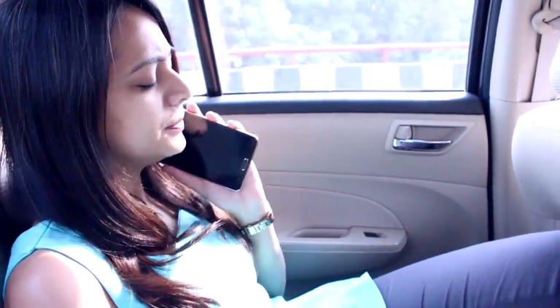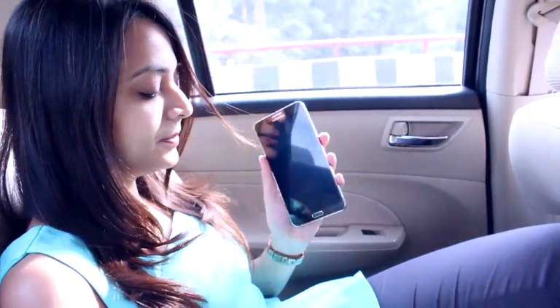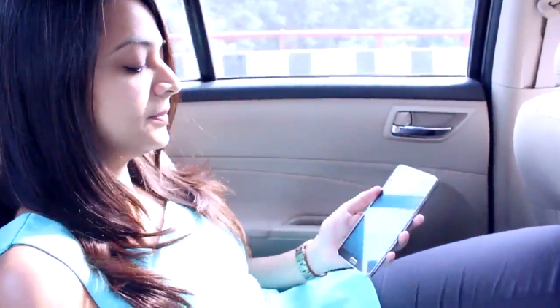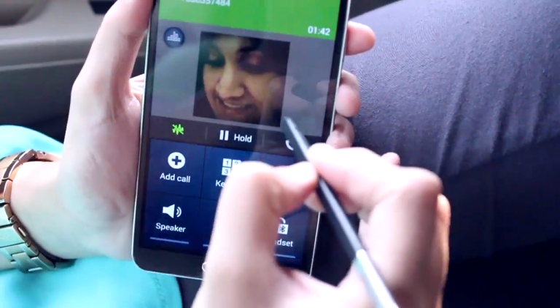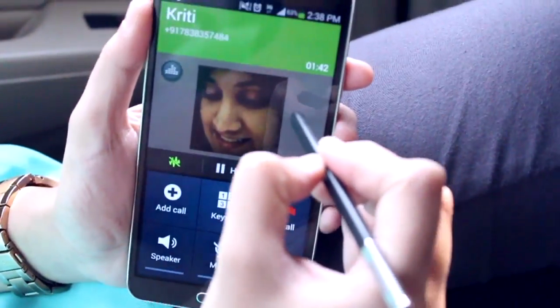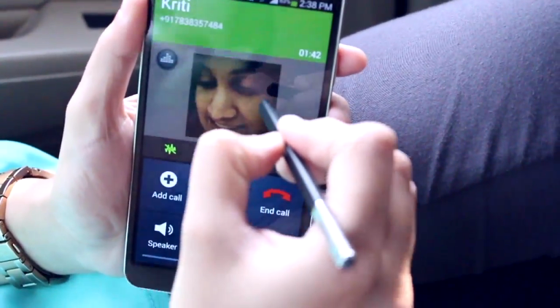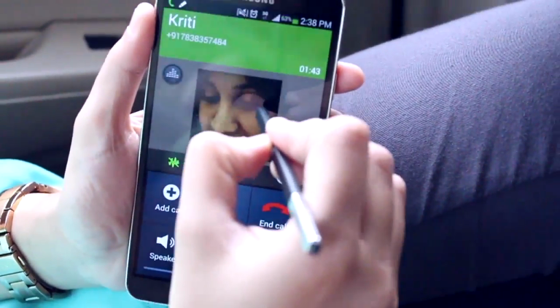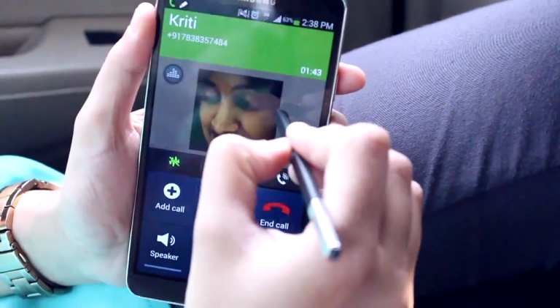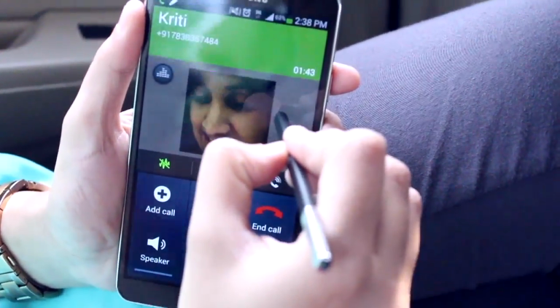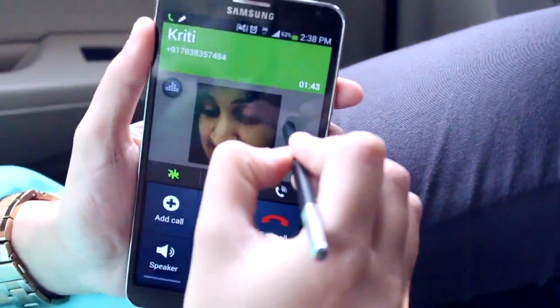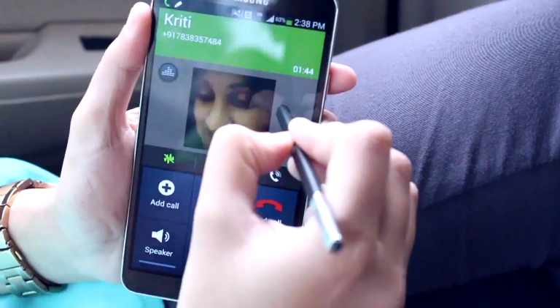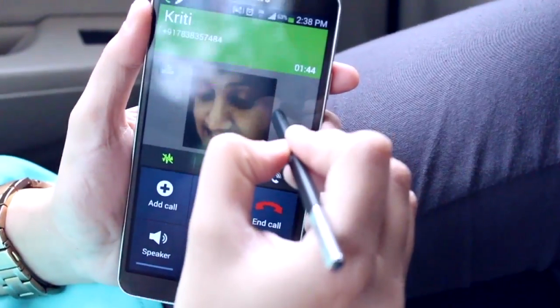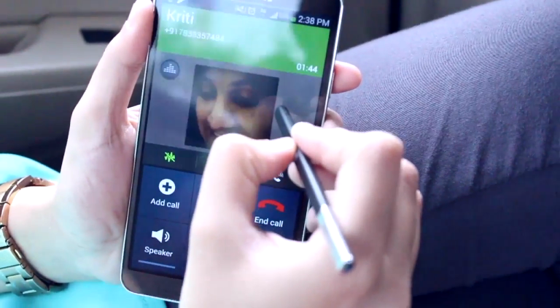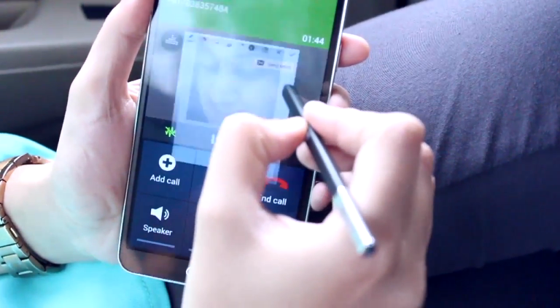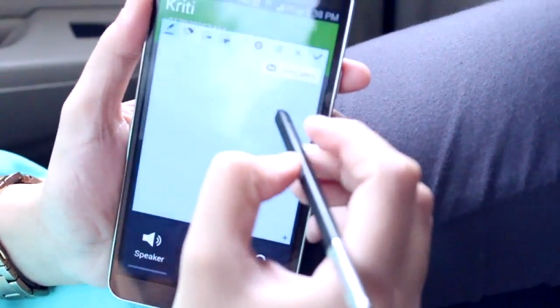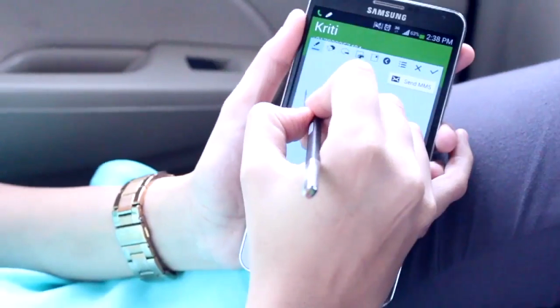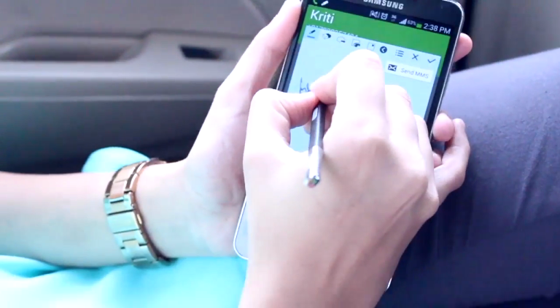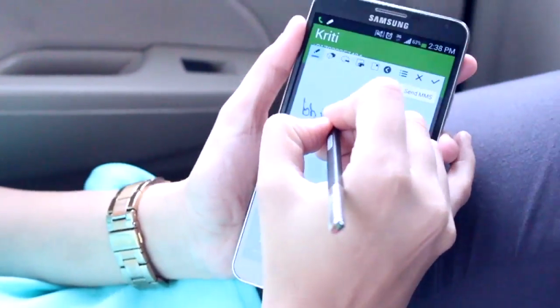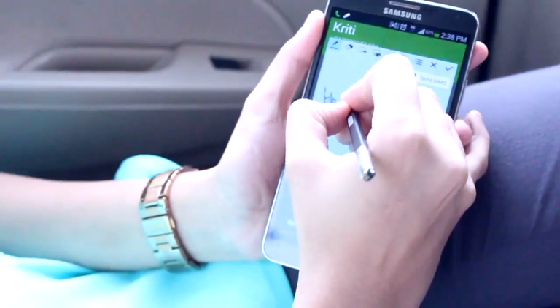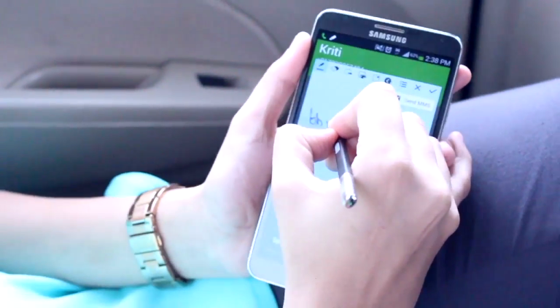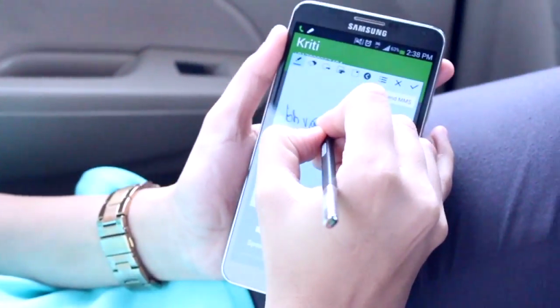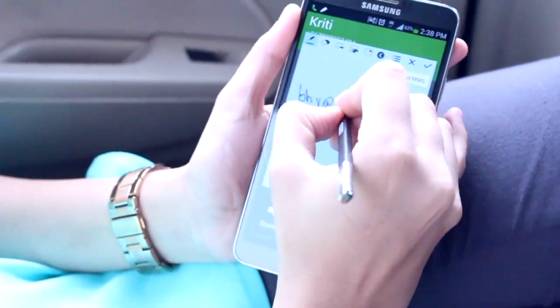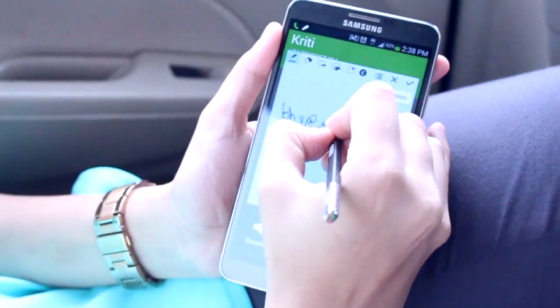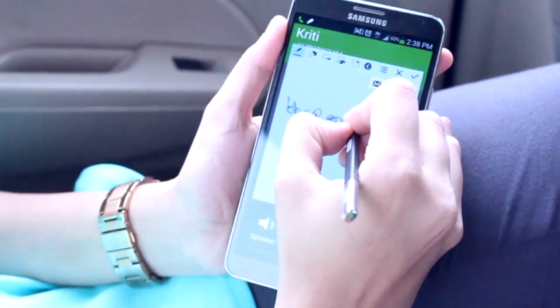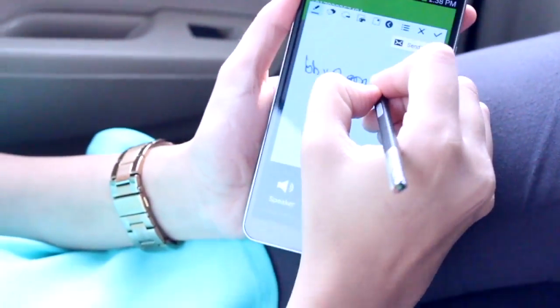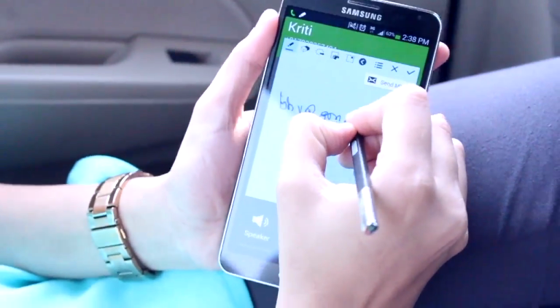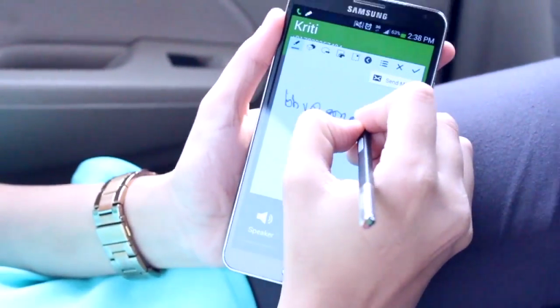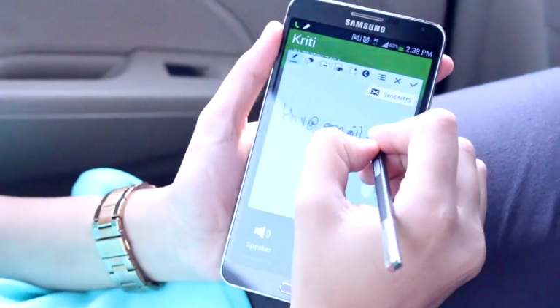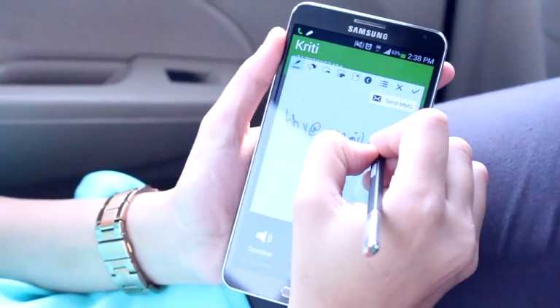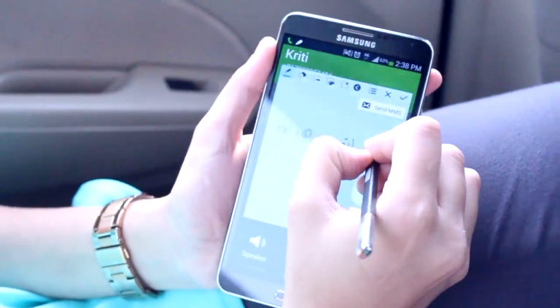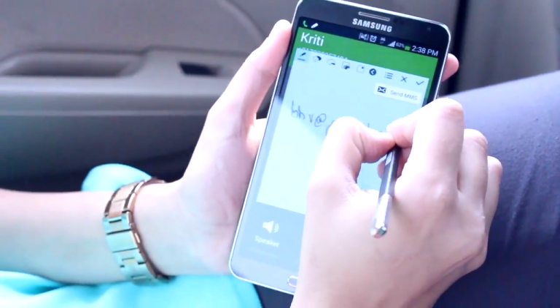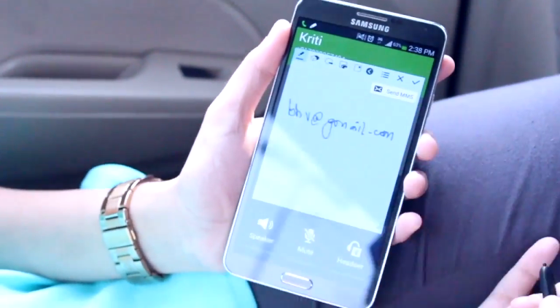Now Naina wants to take down an email address while she's on the phone, so she simply activates Action Memo and takes the email address down.